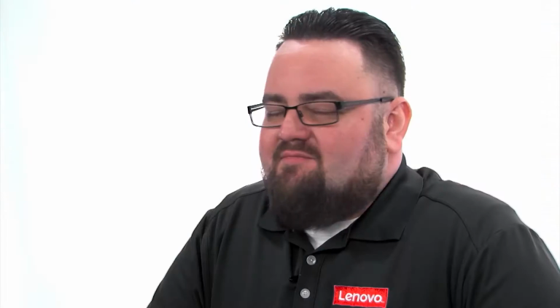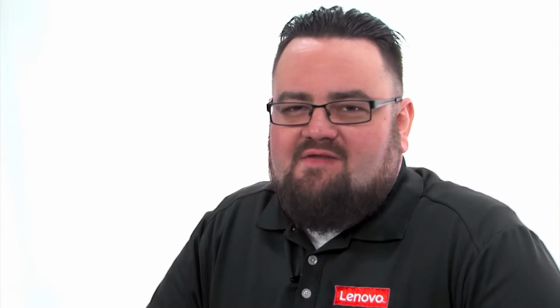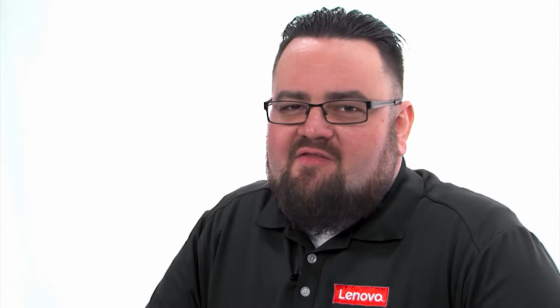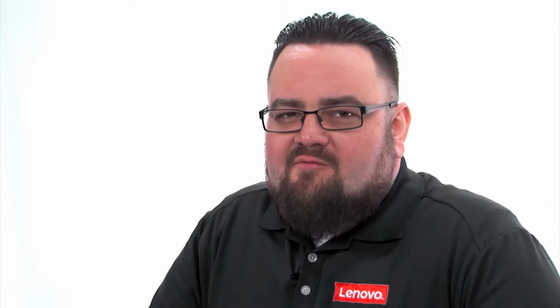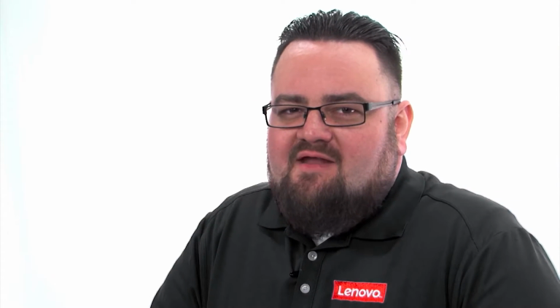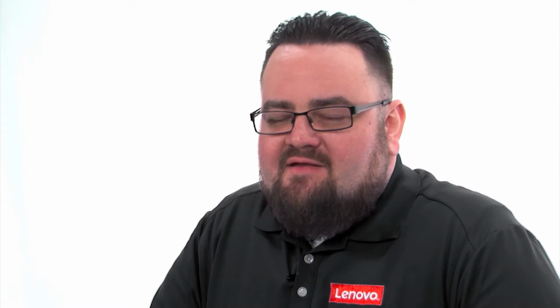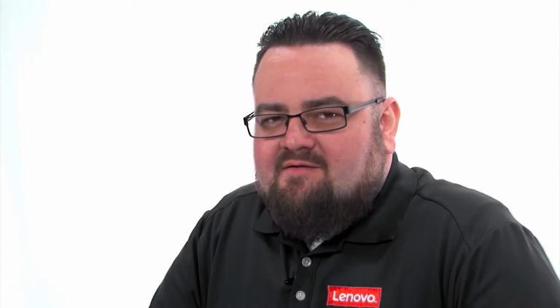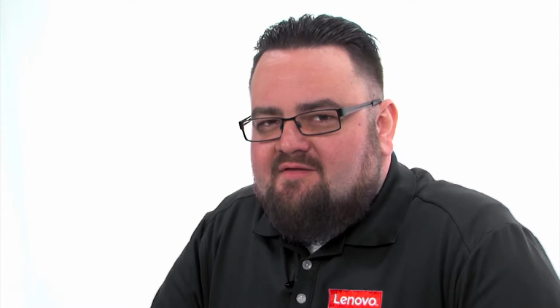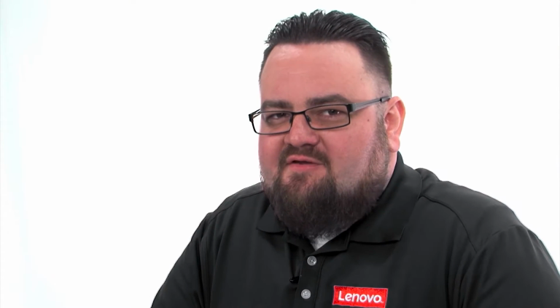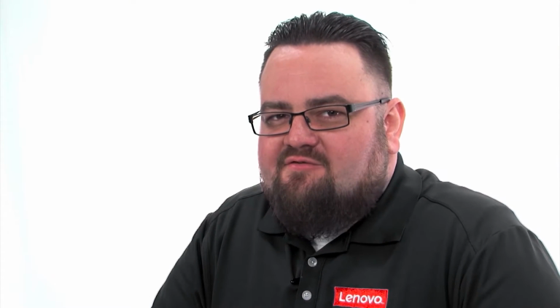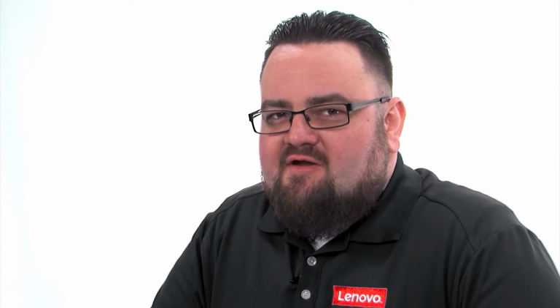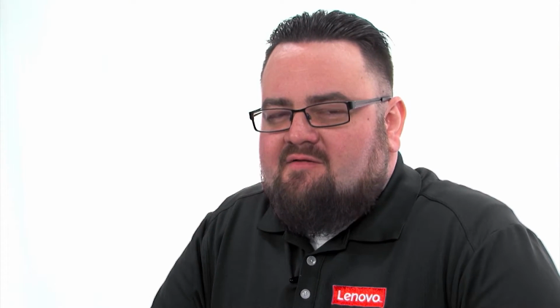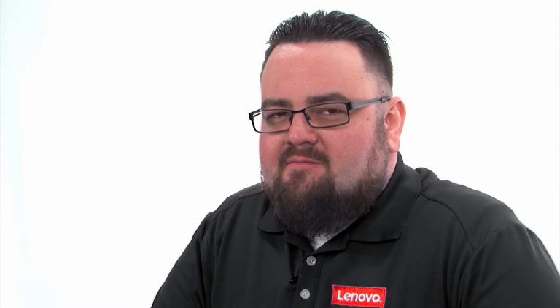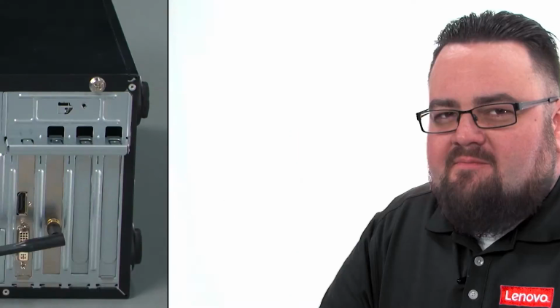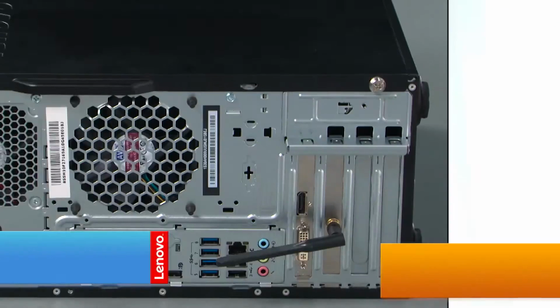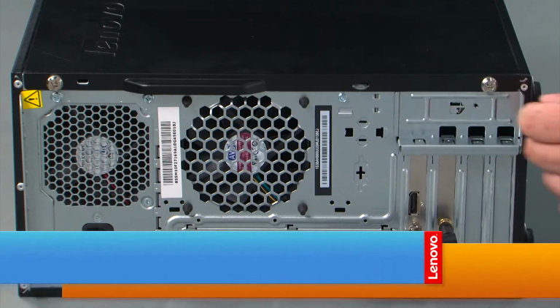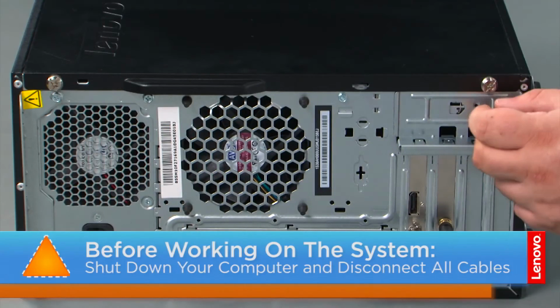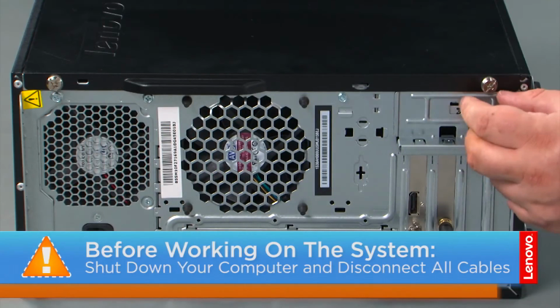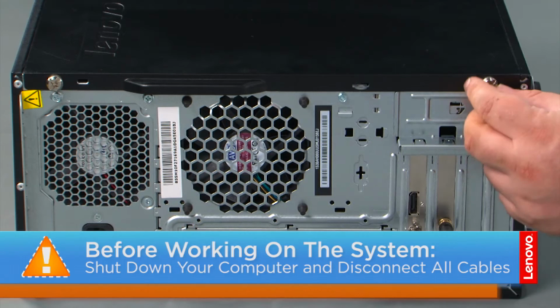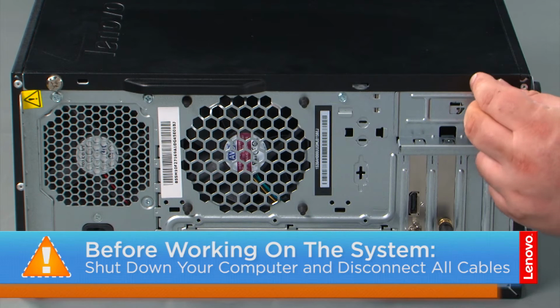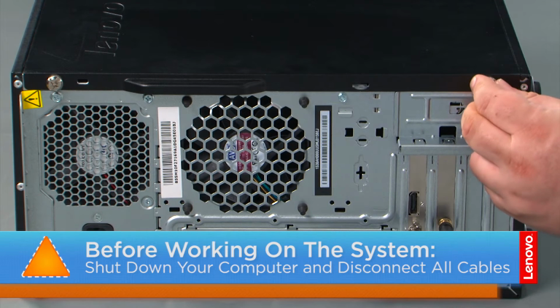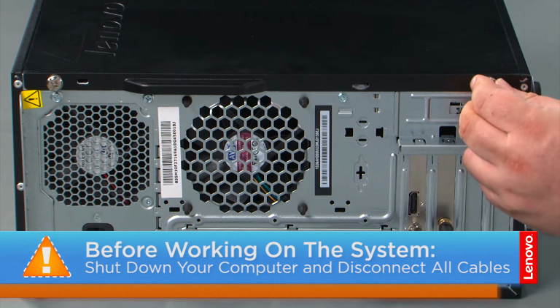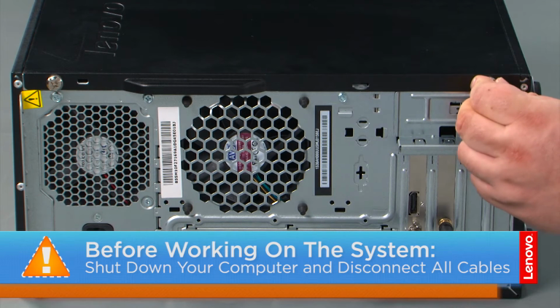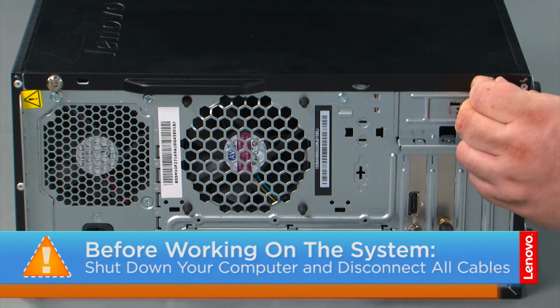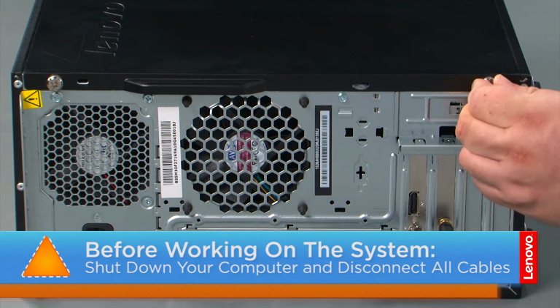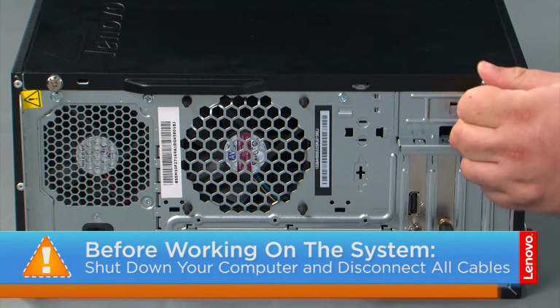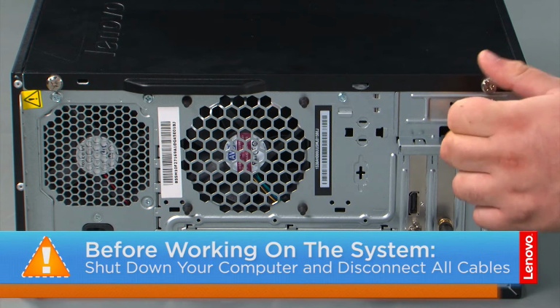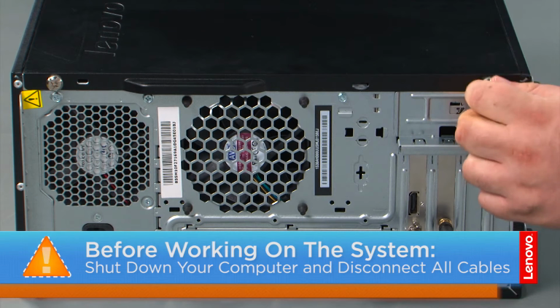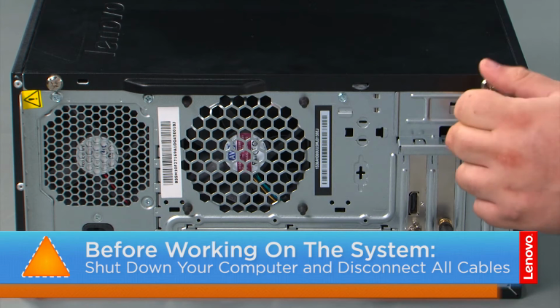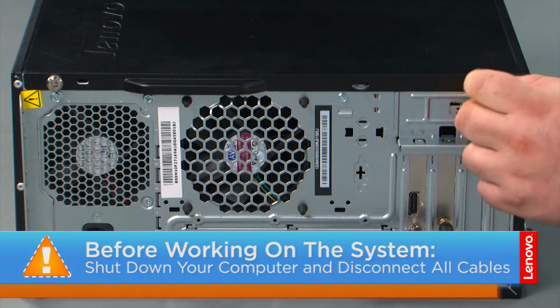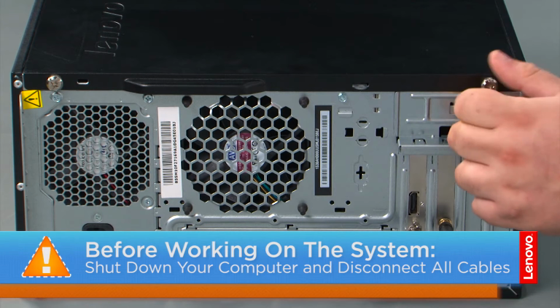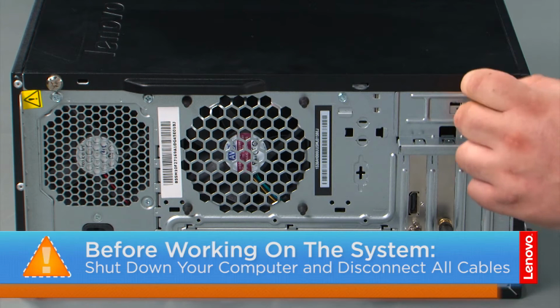Now that we're ready, let's get started! In order to remove the cover, we must first remove two thumb screws.